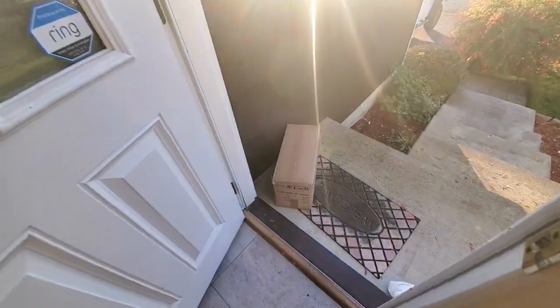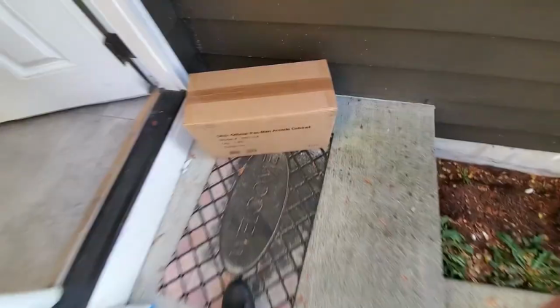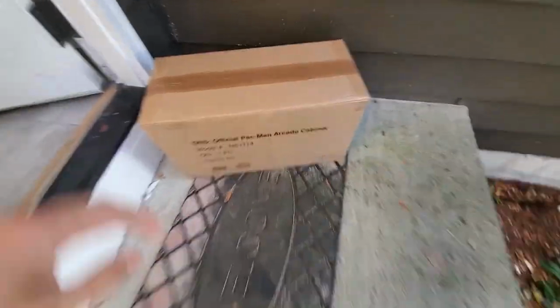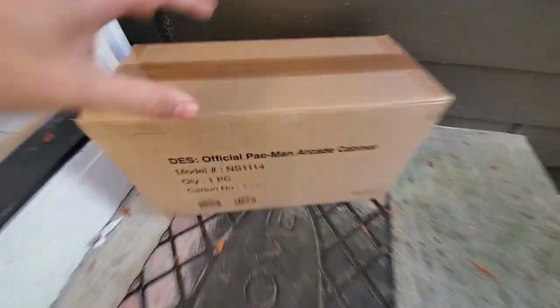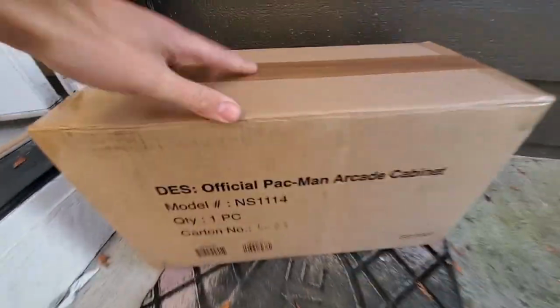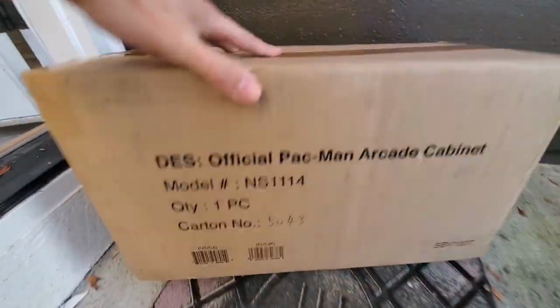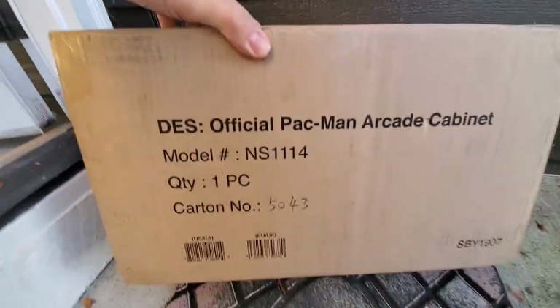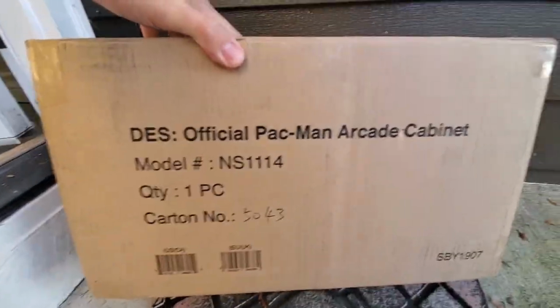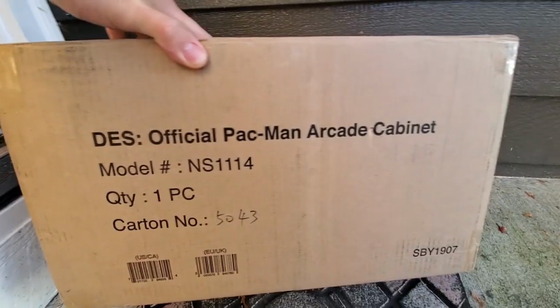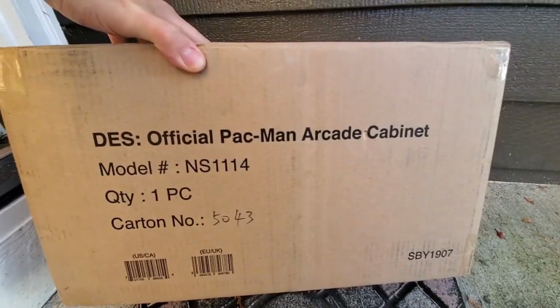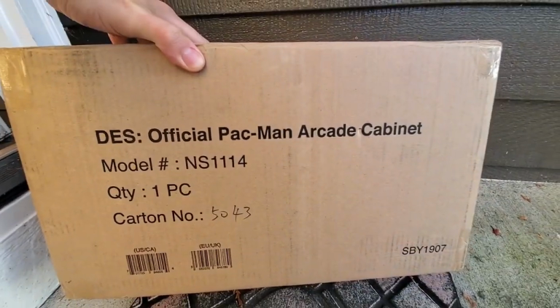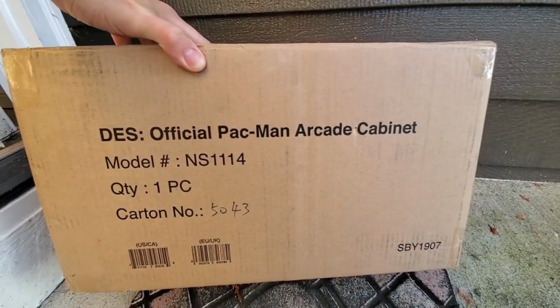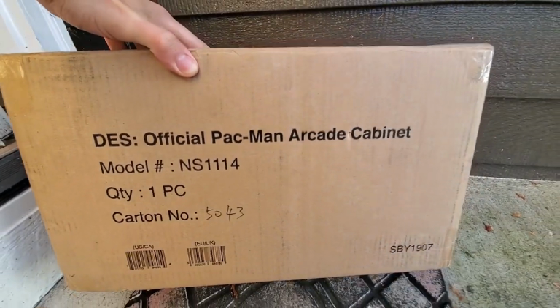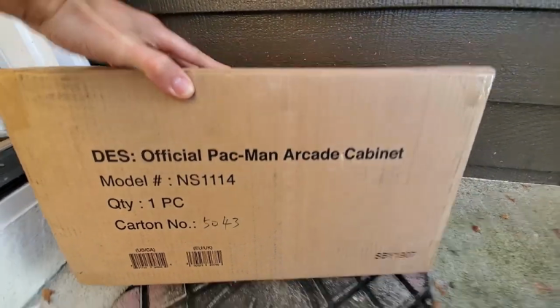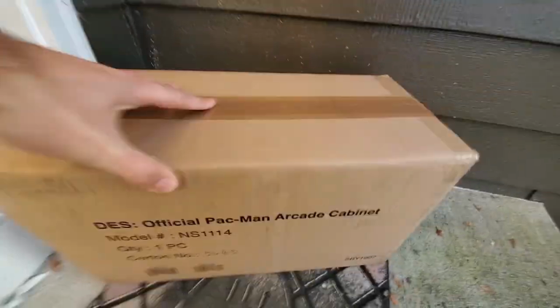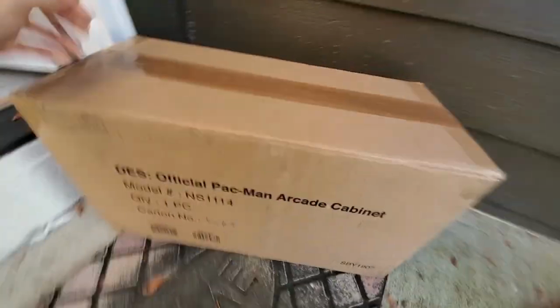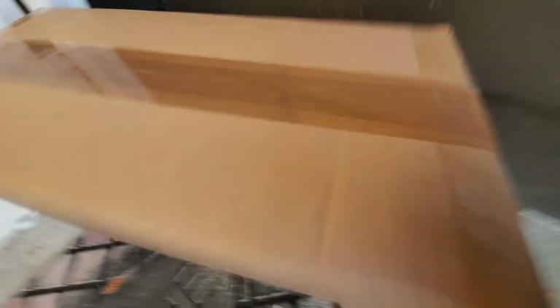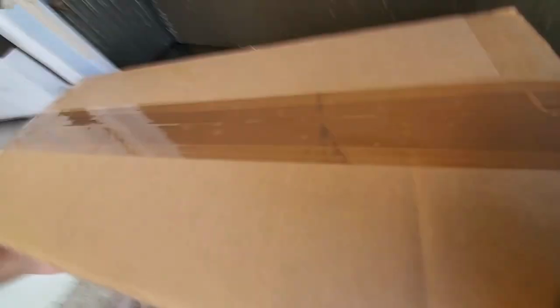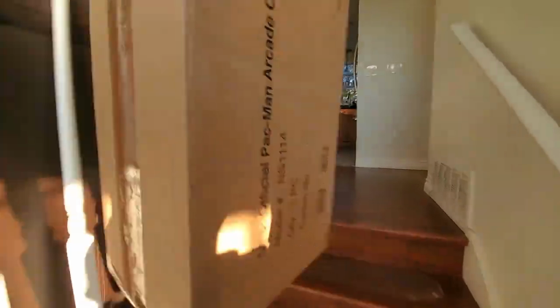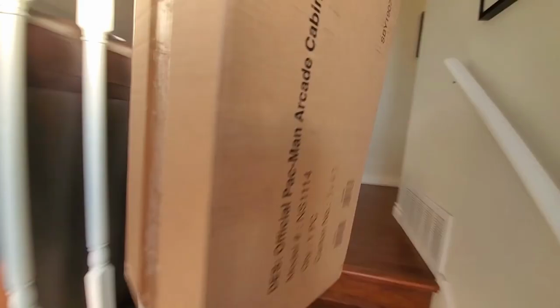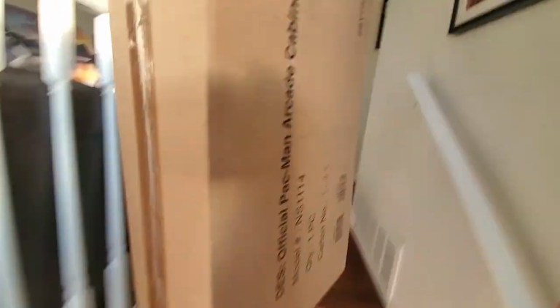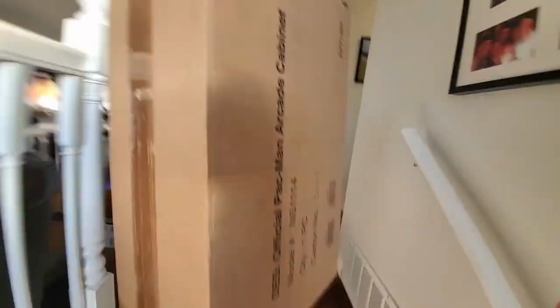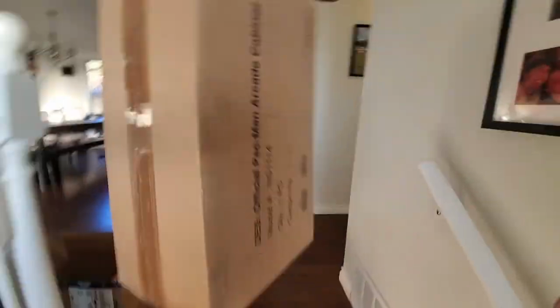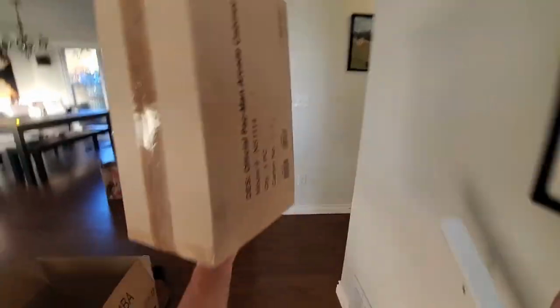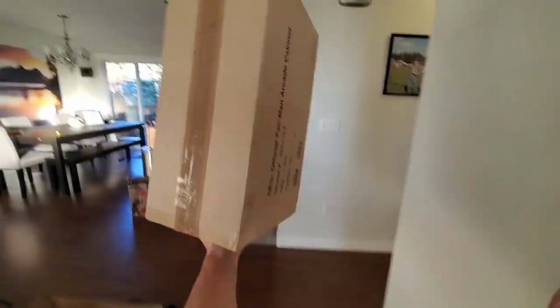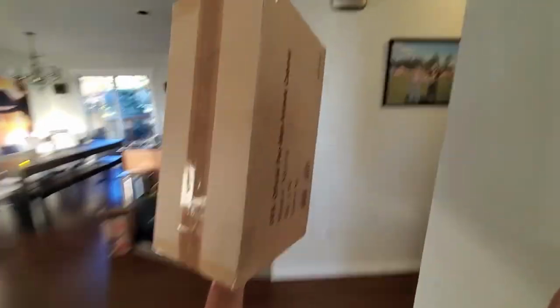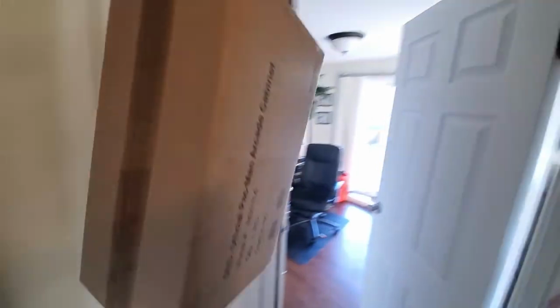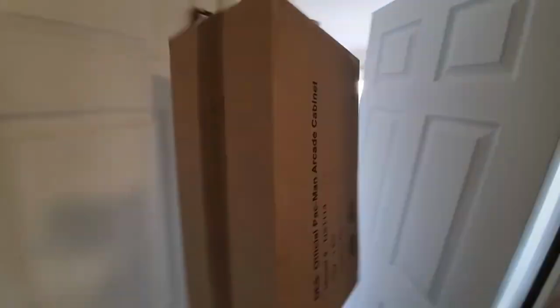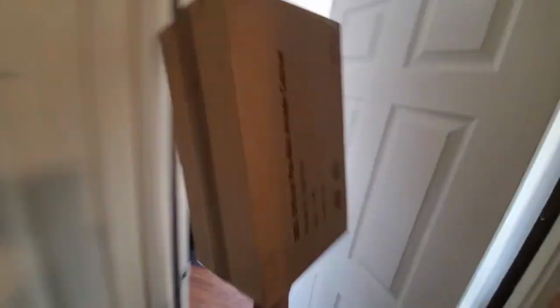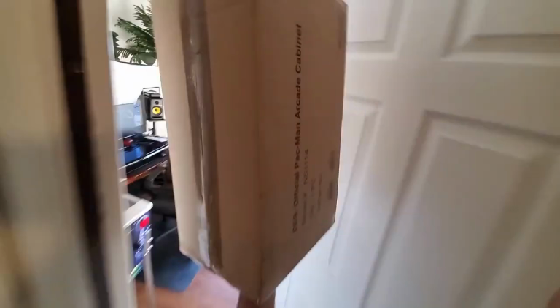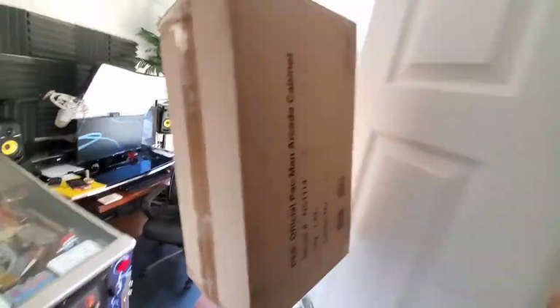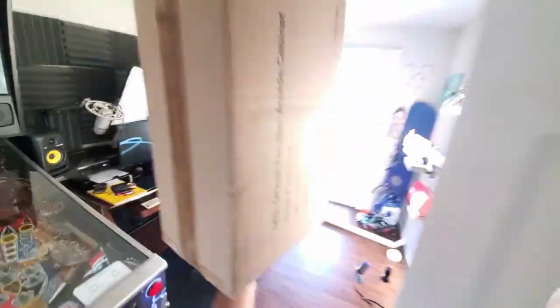What do we got here? Official Pac-Man arcade. Coming in!